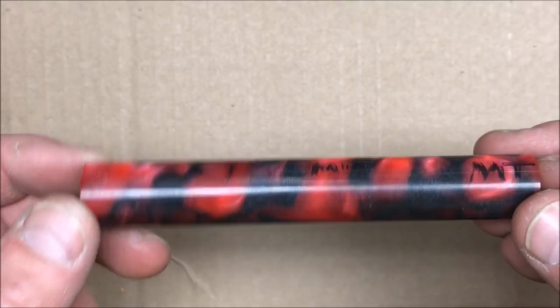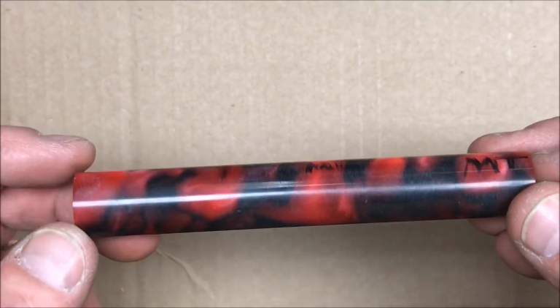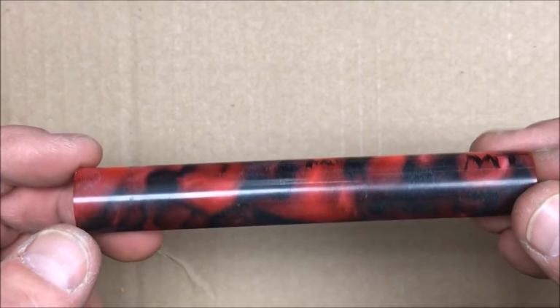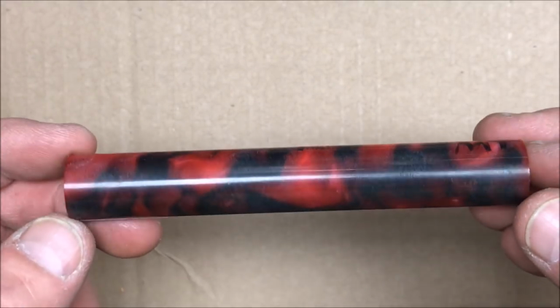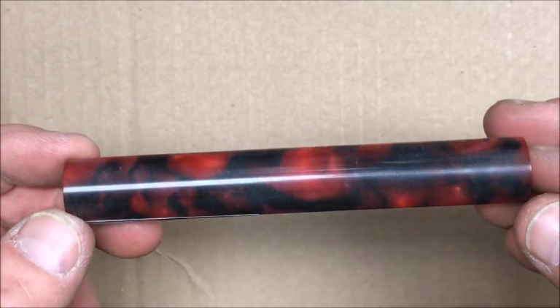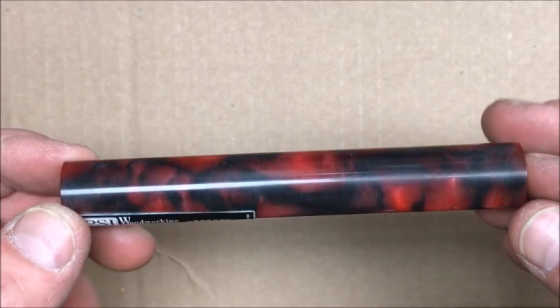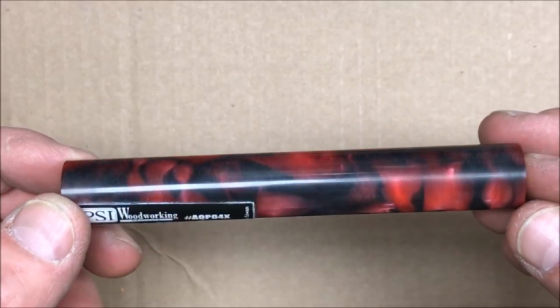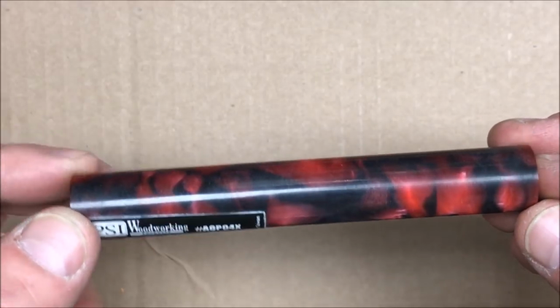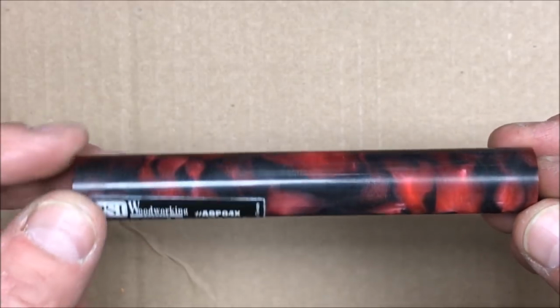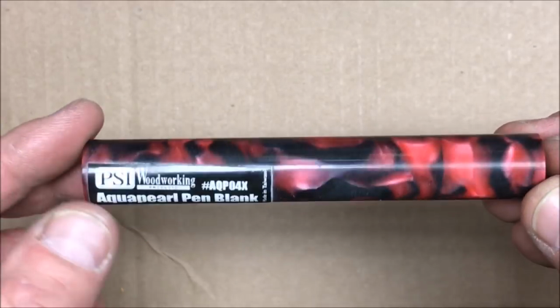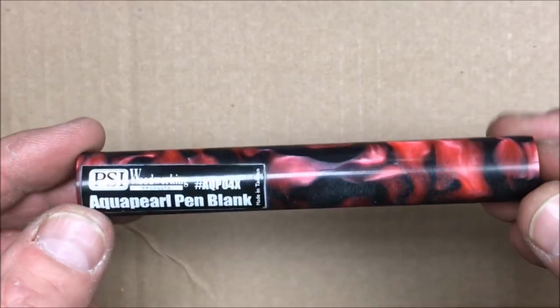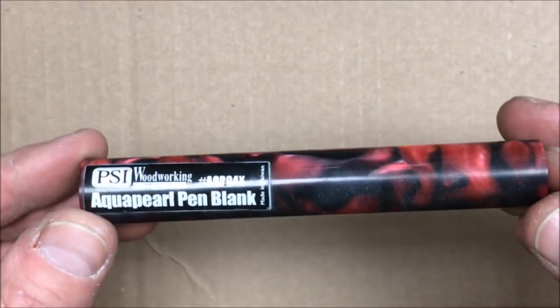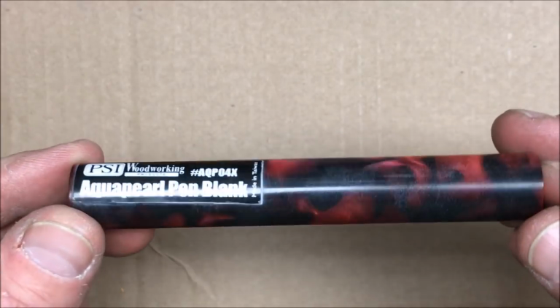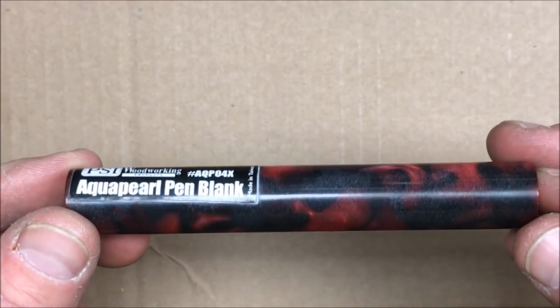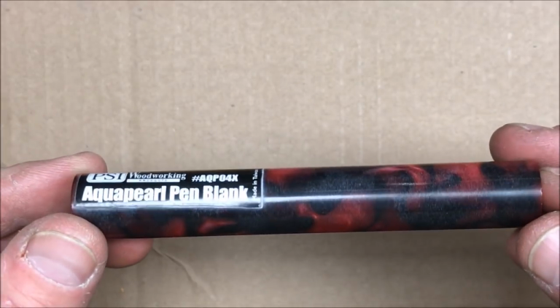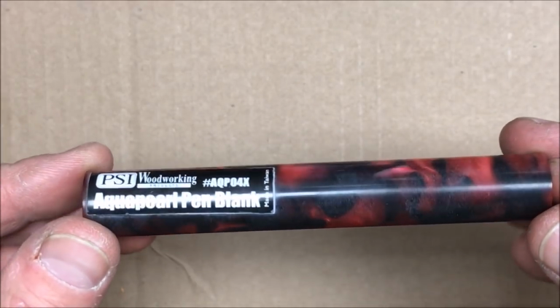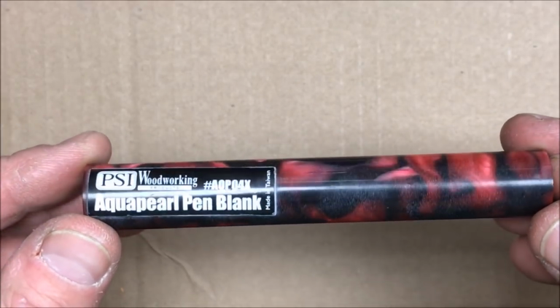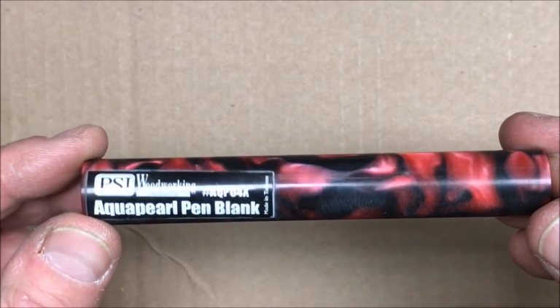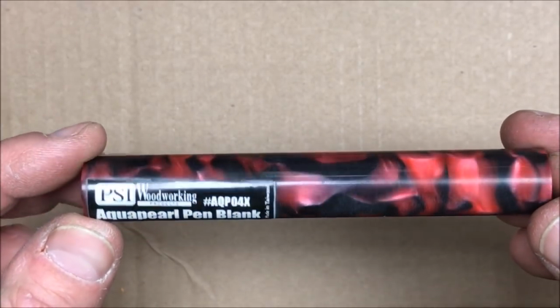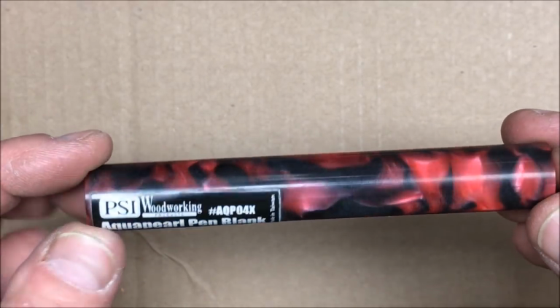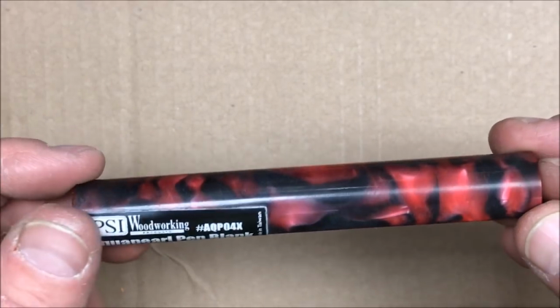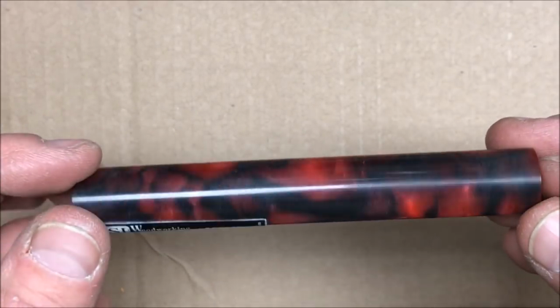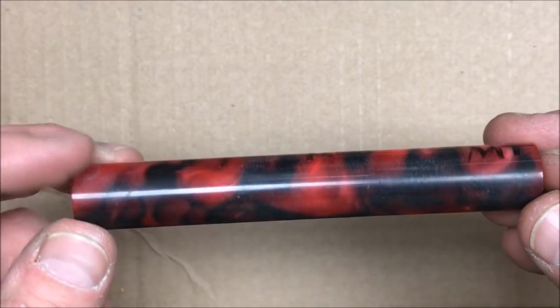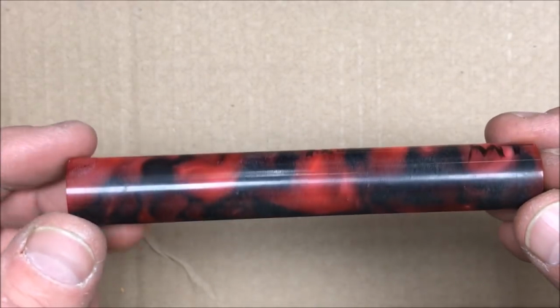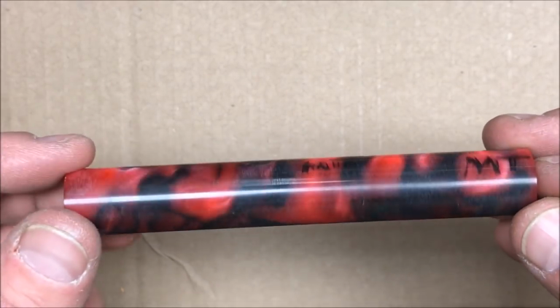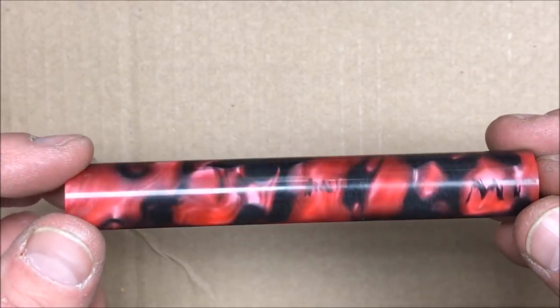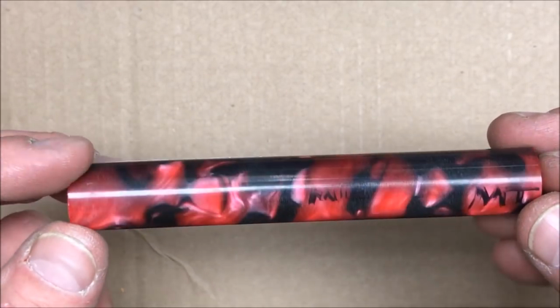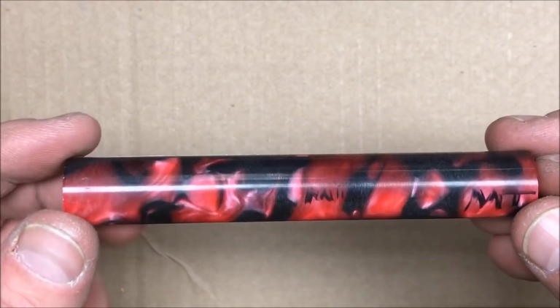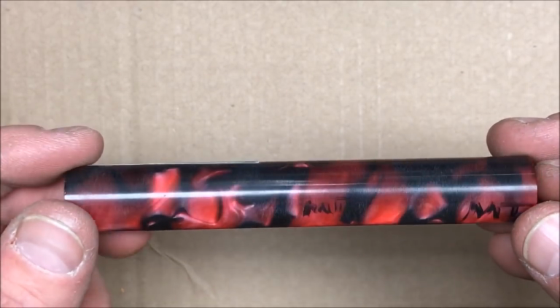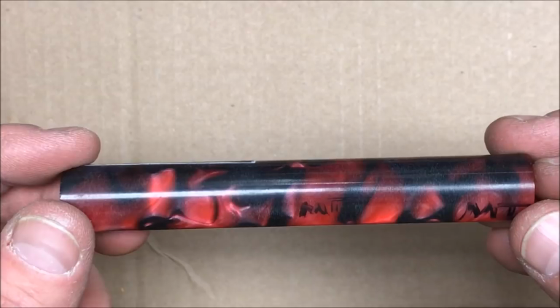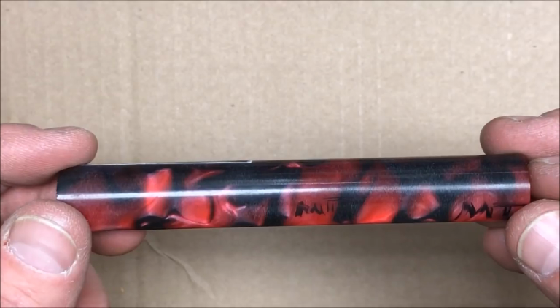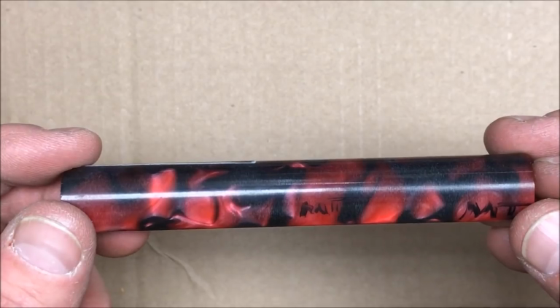I've never attempted to tap or thread aqua pearl, so this should be a very interesting experiment.